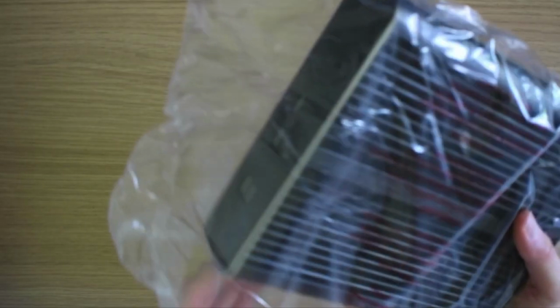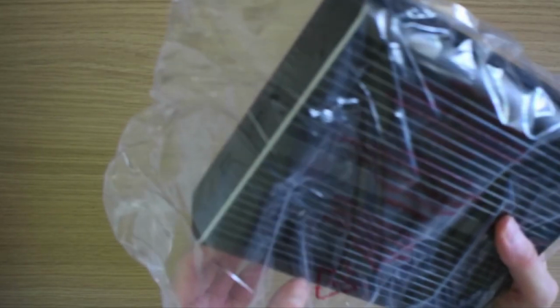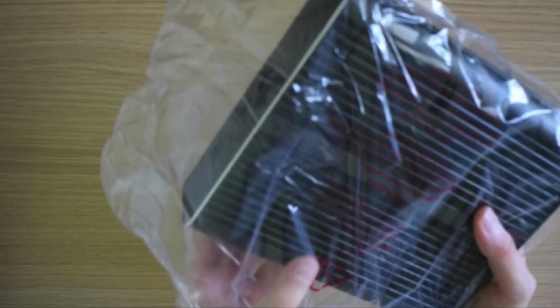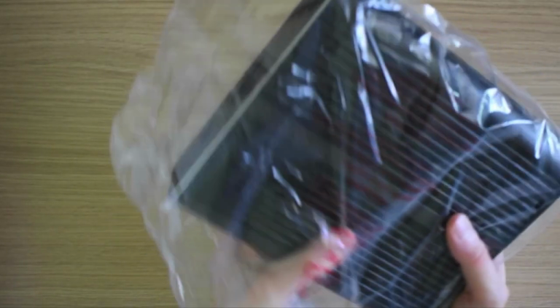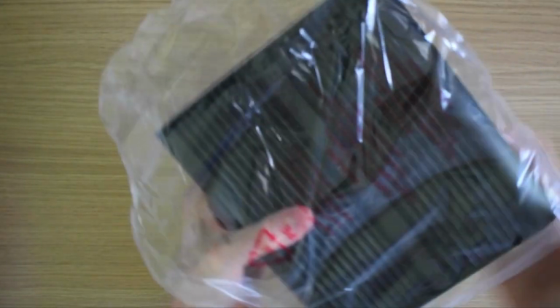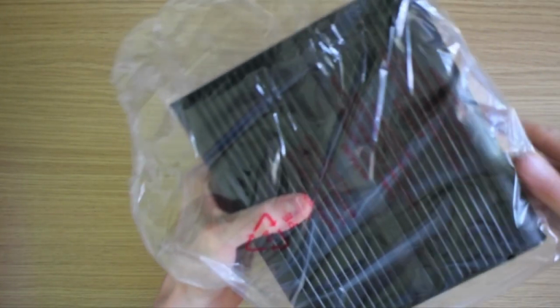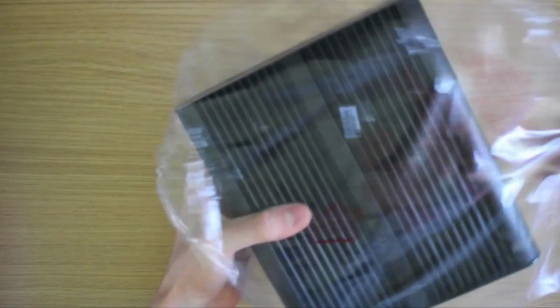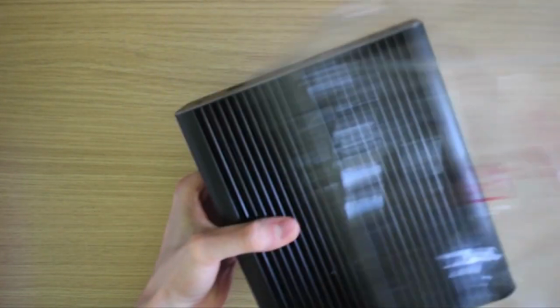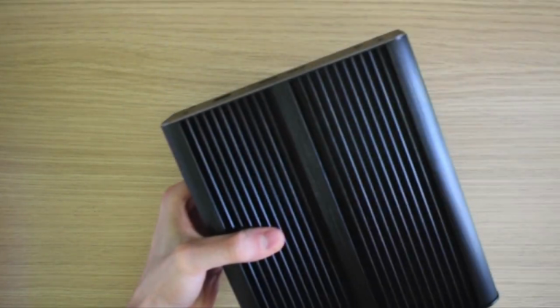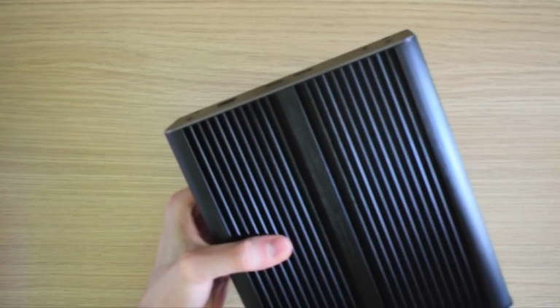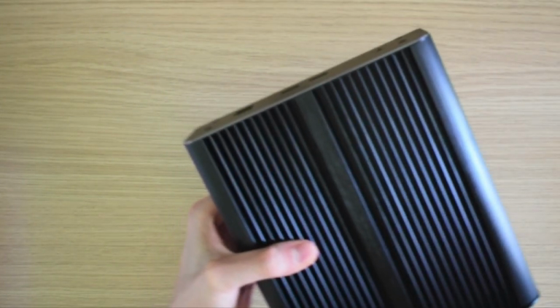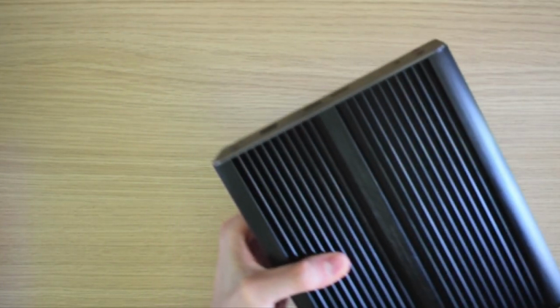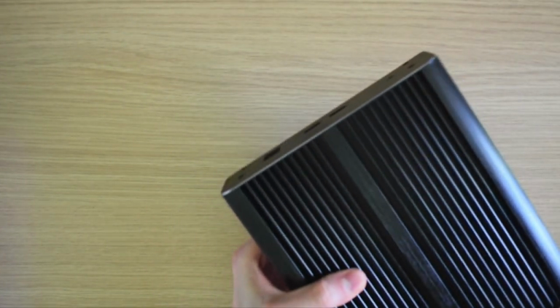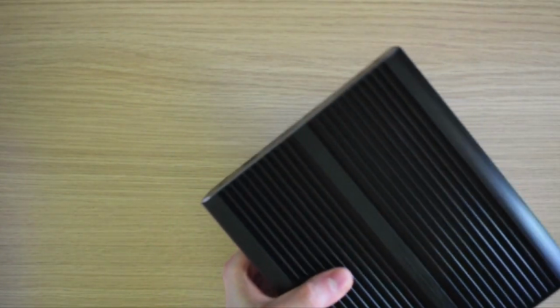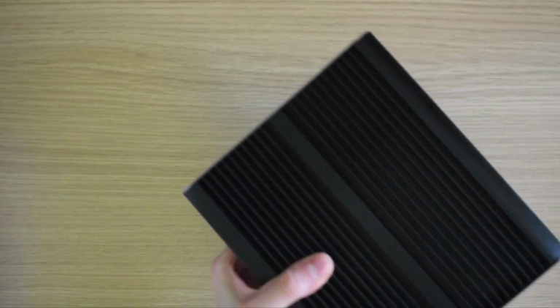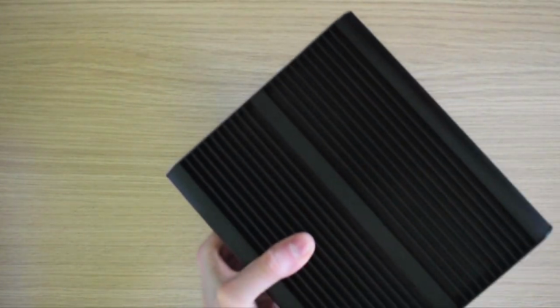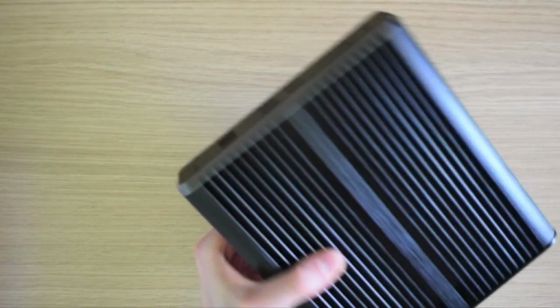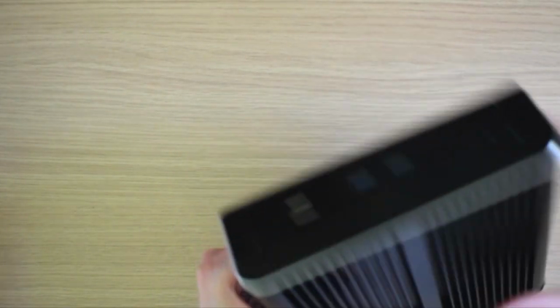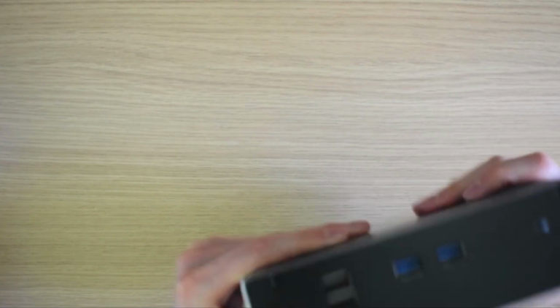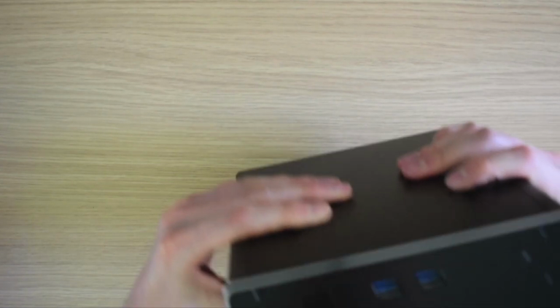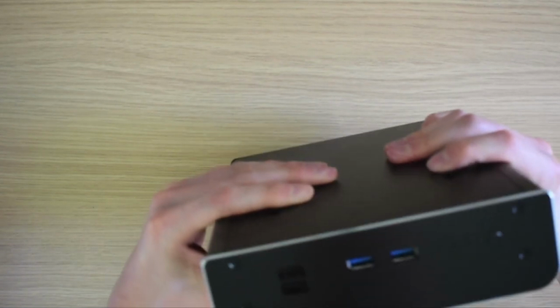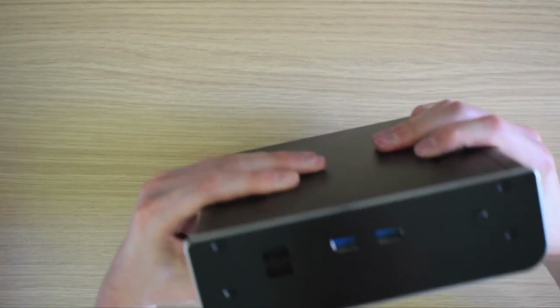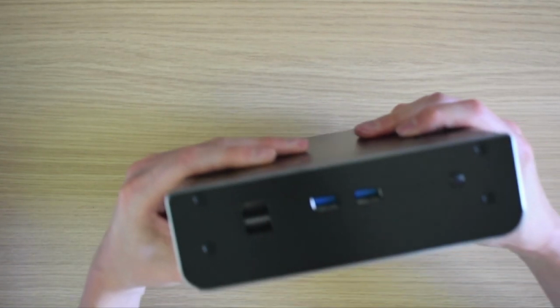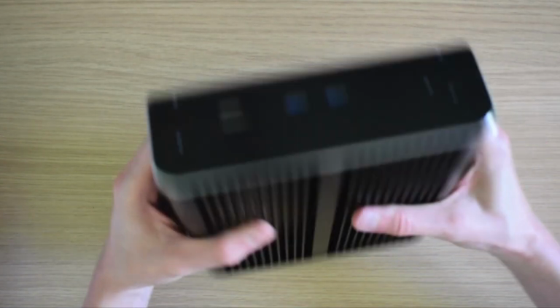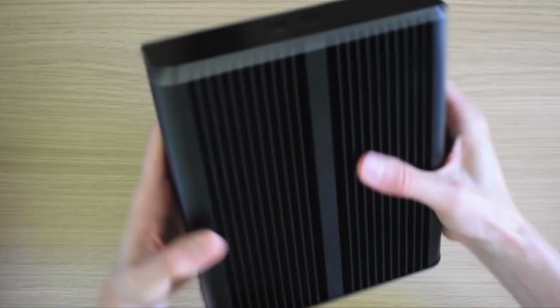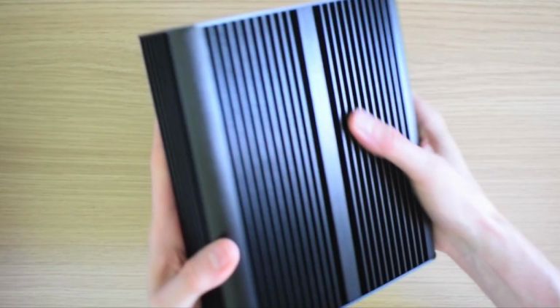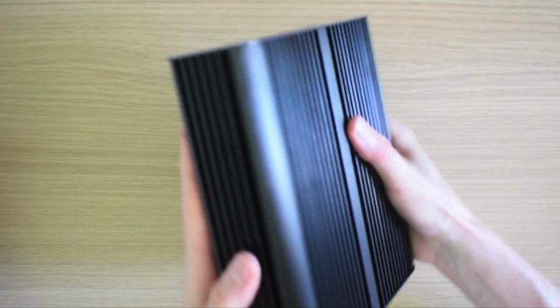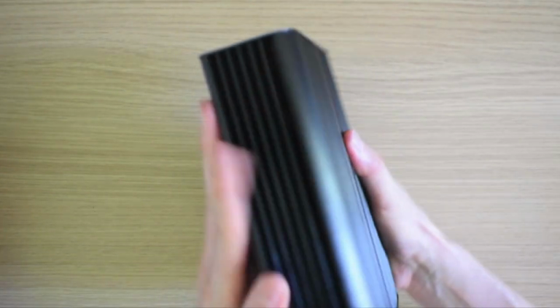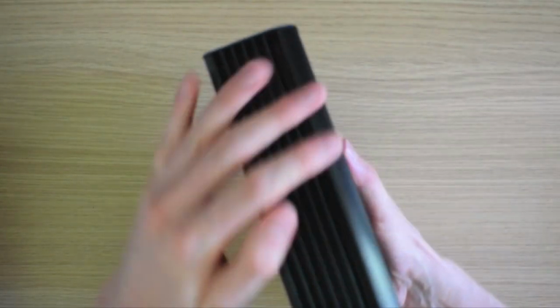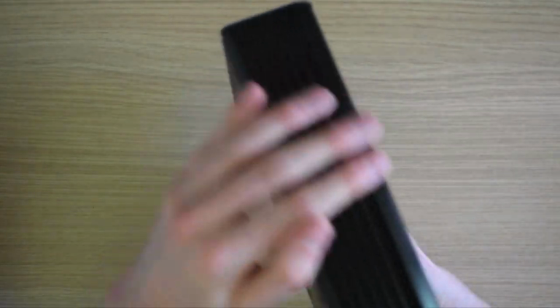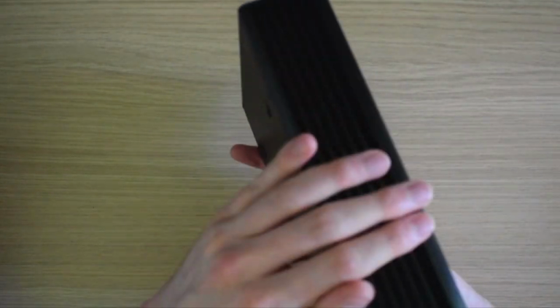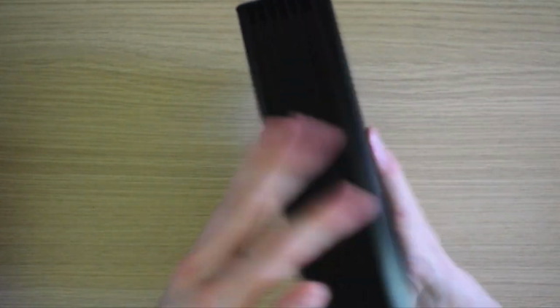The case itself is a hefty chunk of aluminium — very solid, sturdy, and nicely made with no jagged edges.